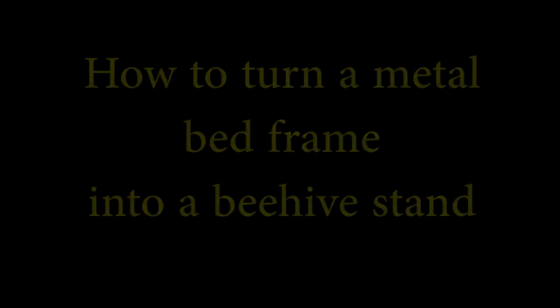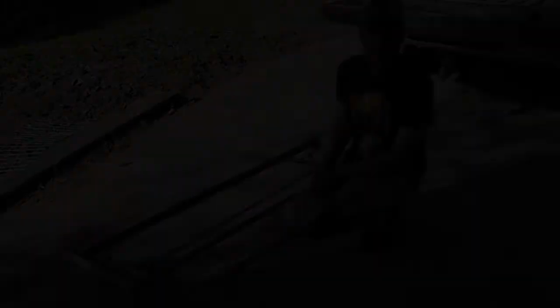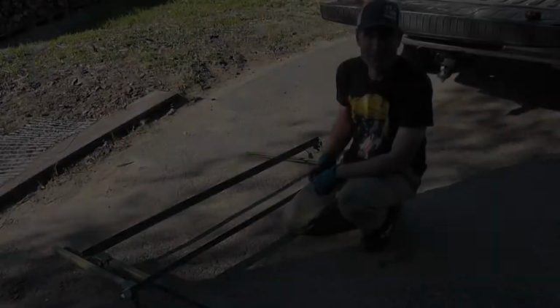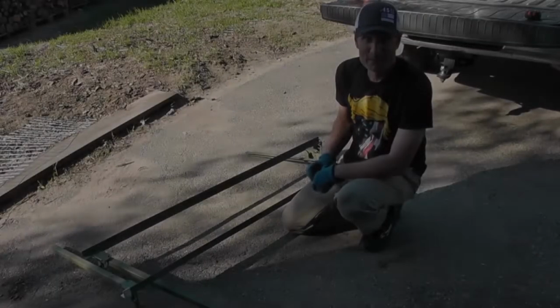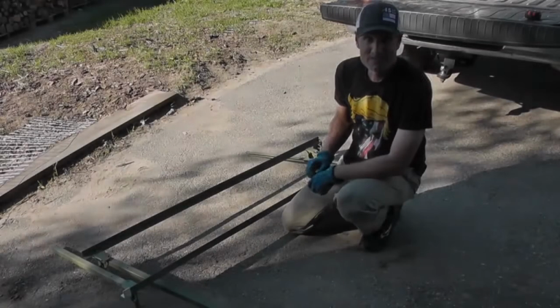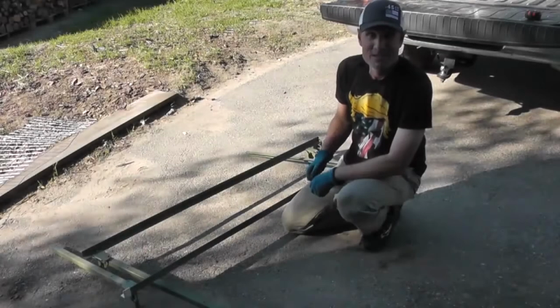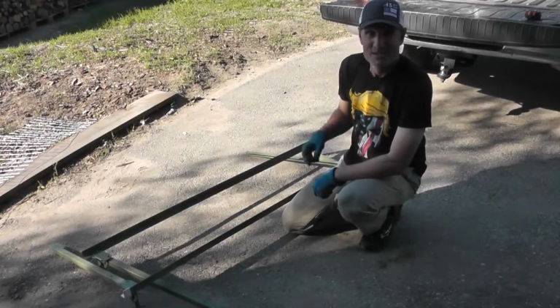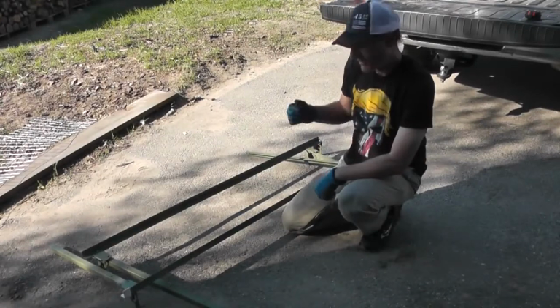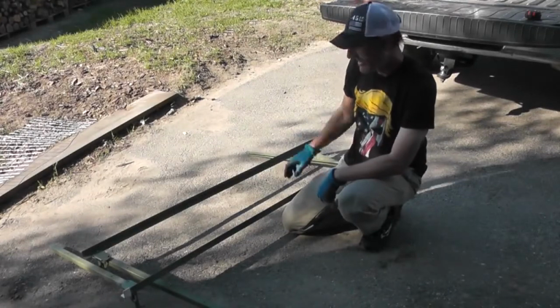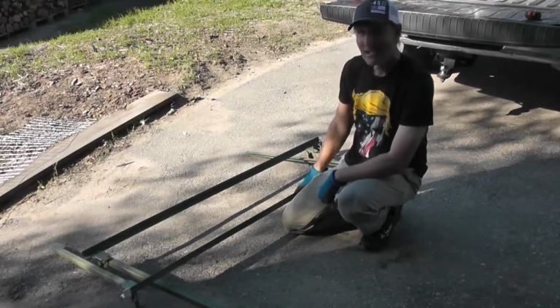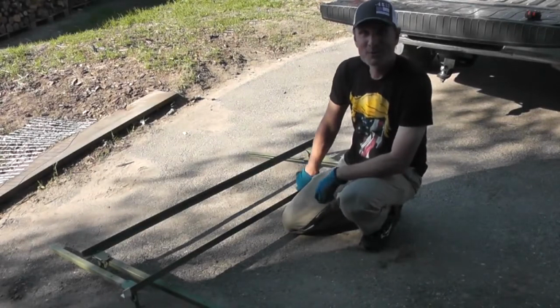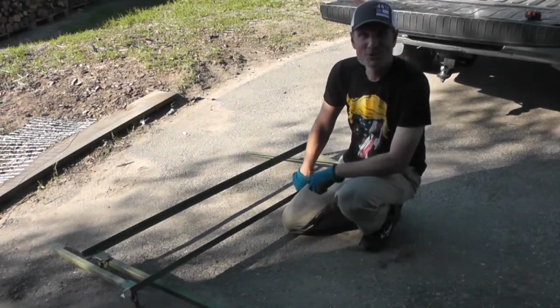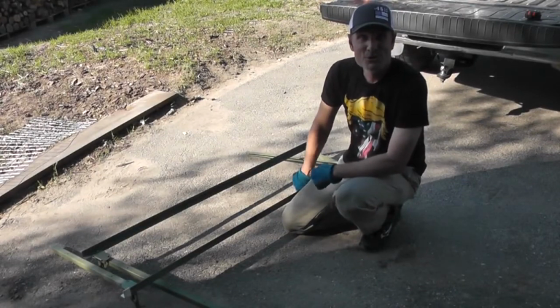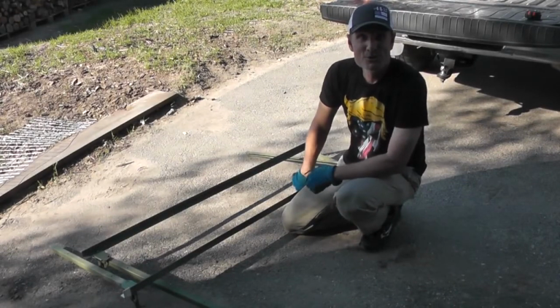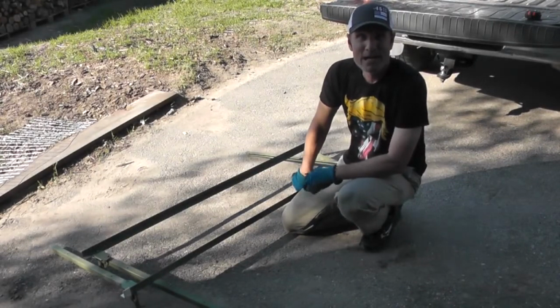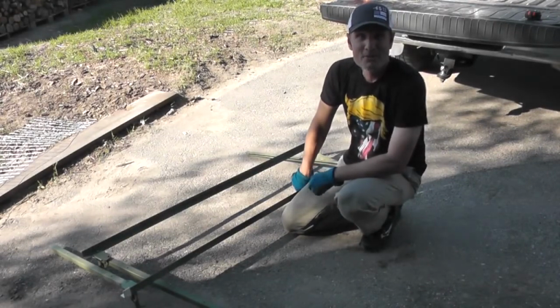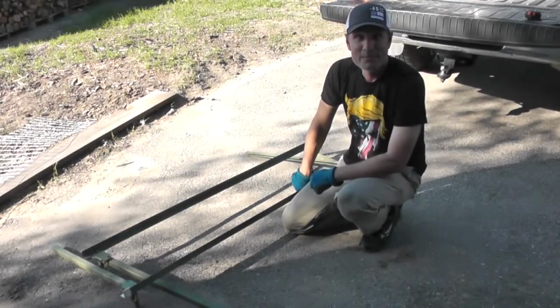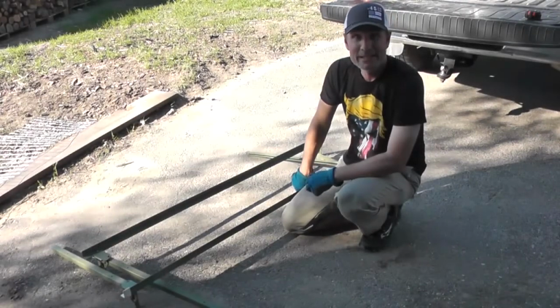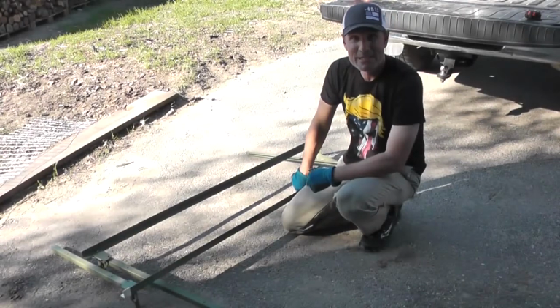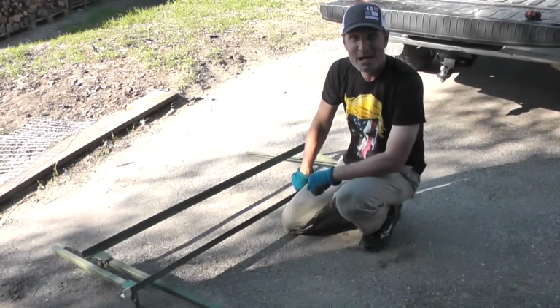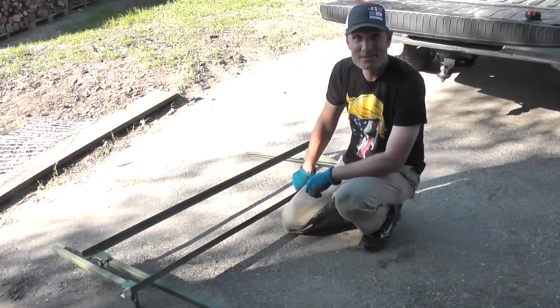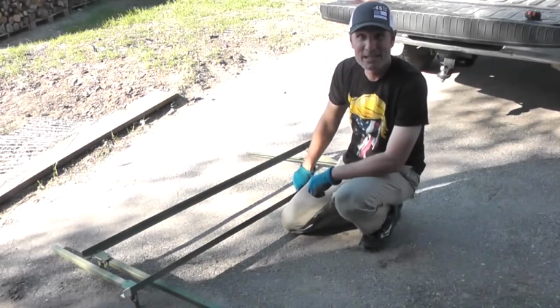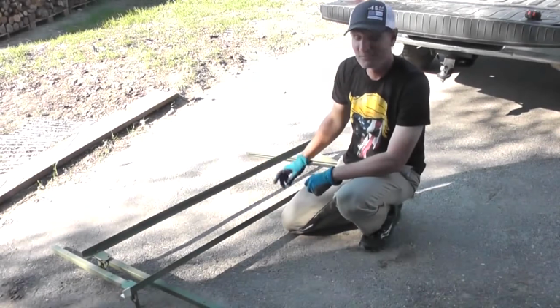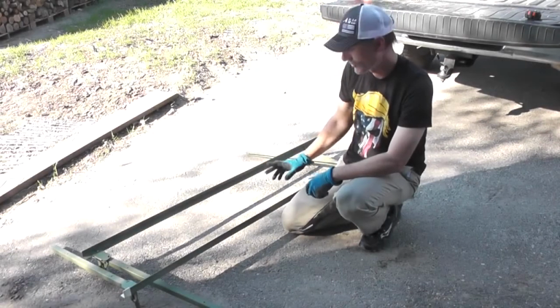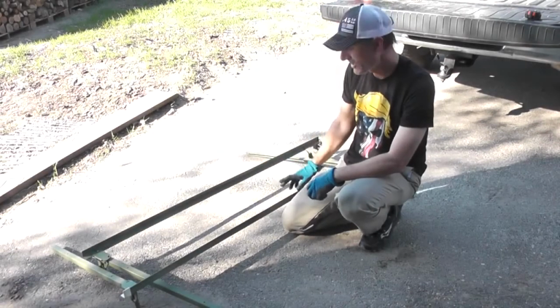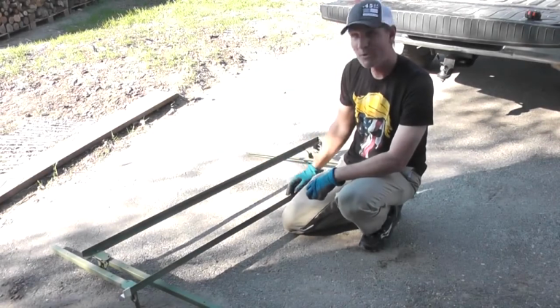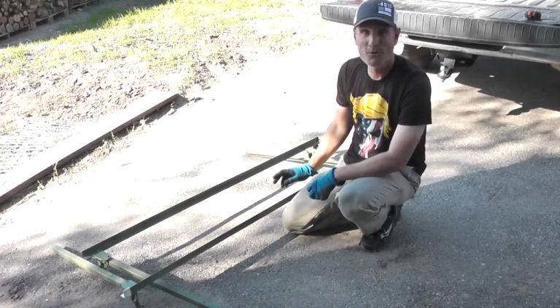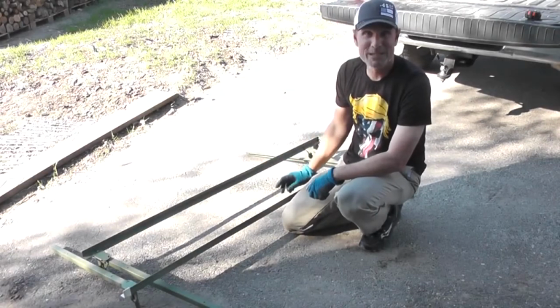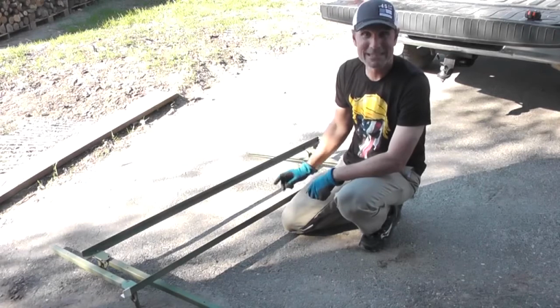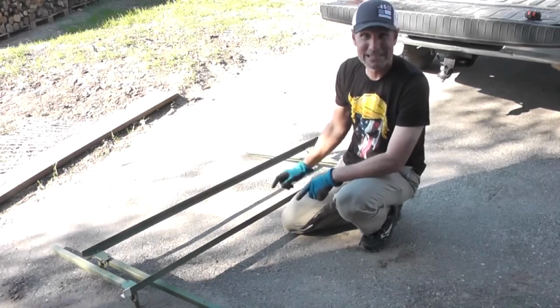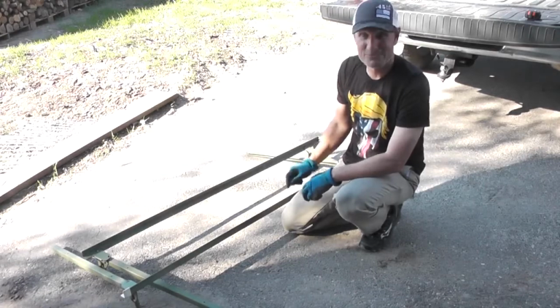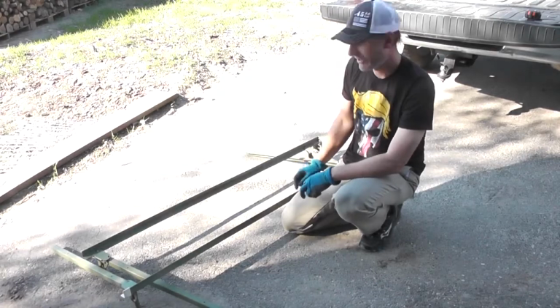Hey everybody, so today I want to show you how to make a beehive stand for cheap or maybe even free.